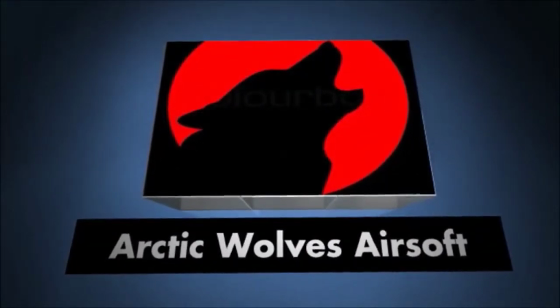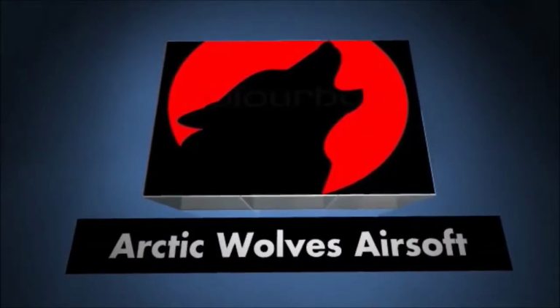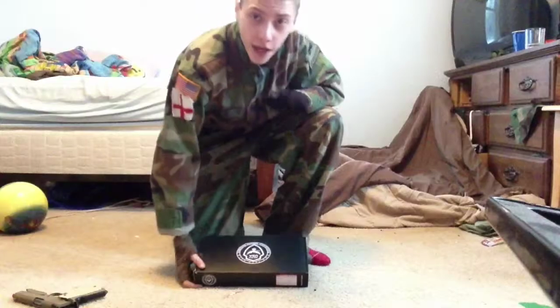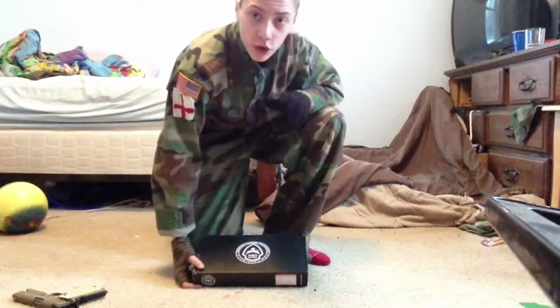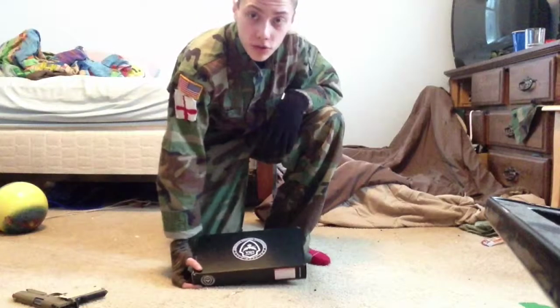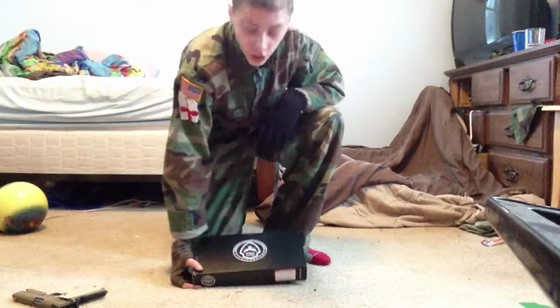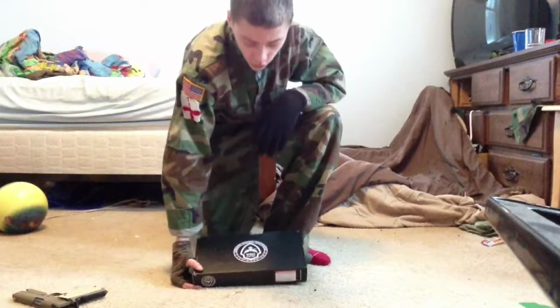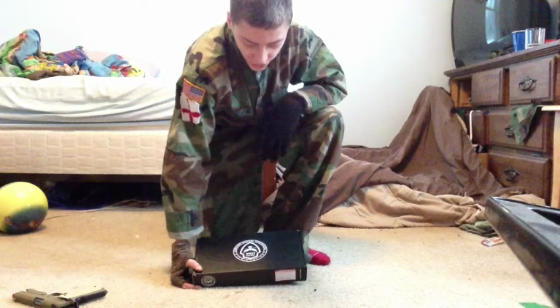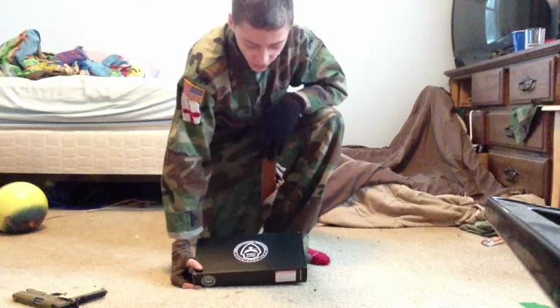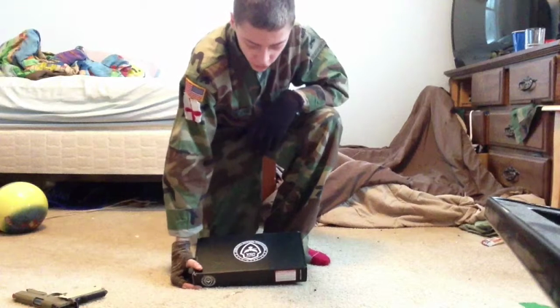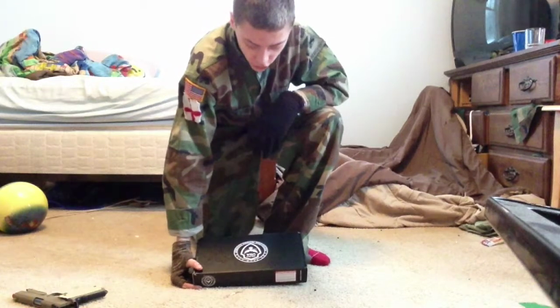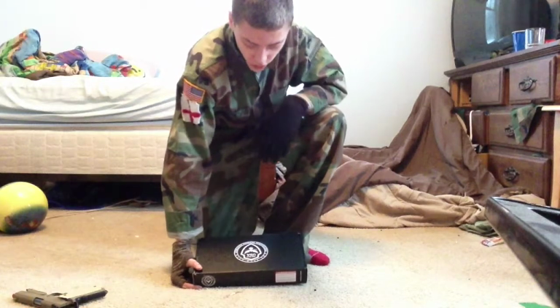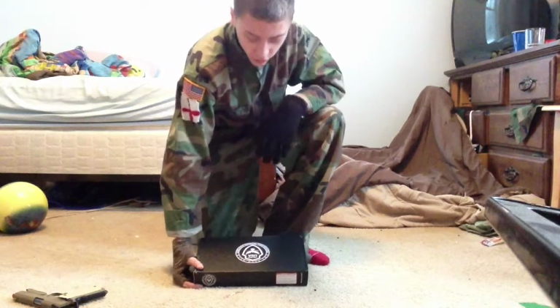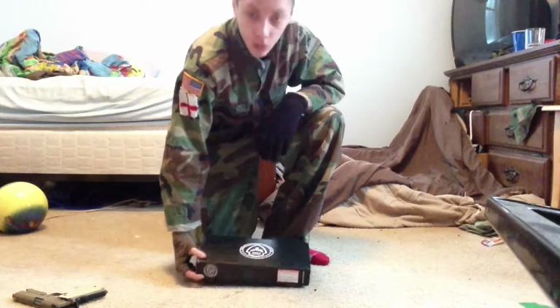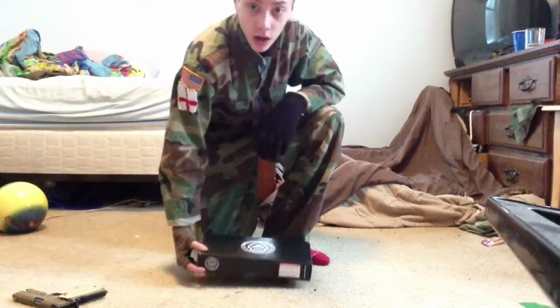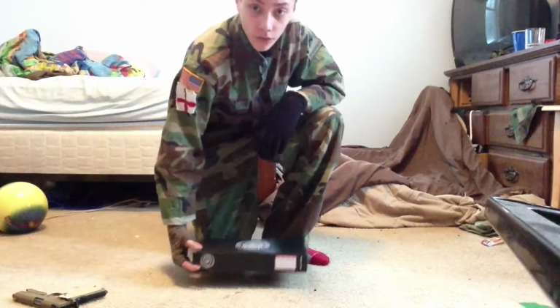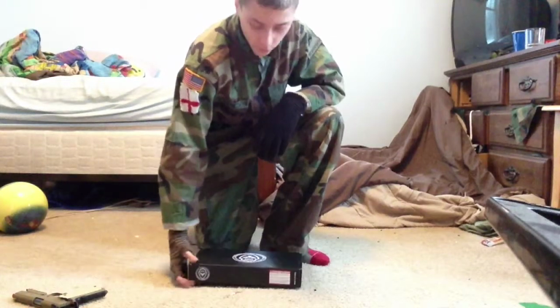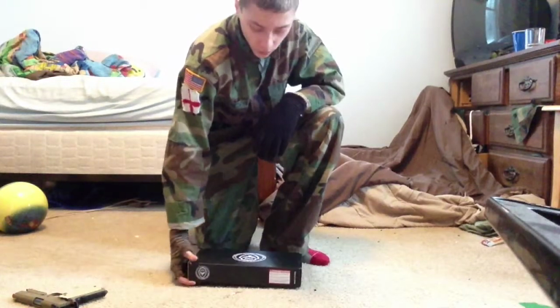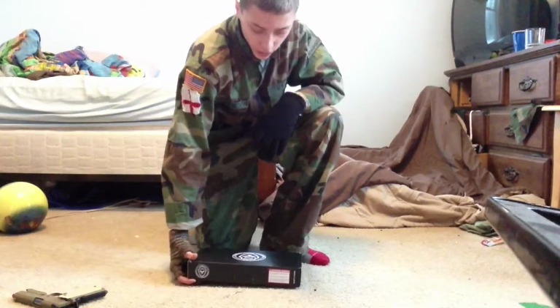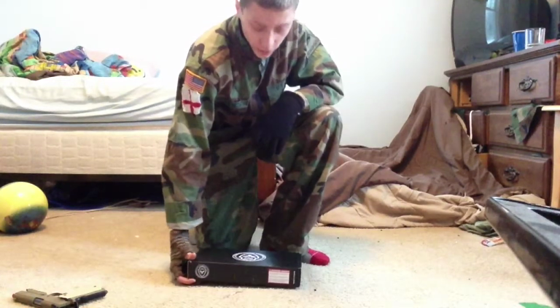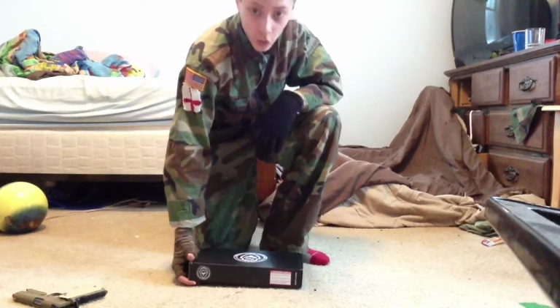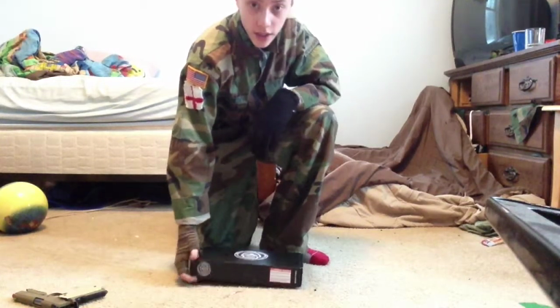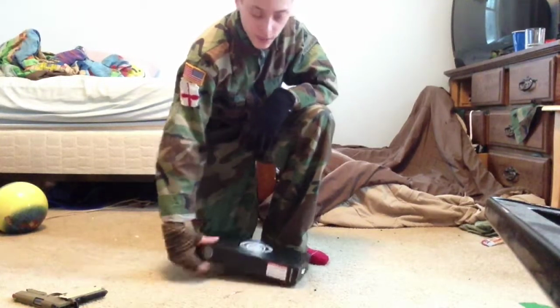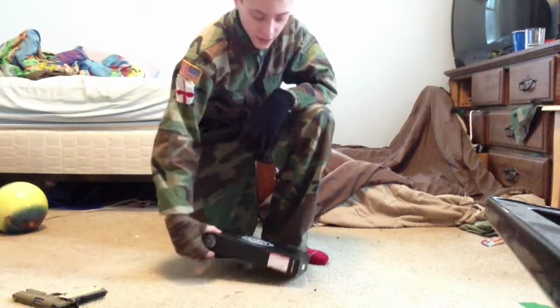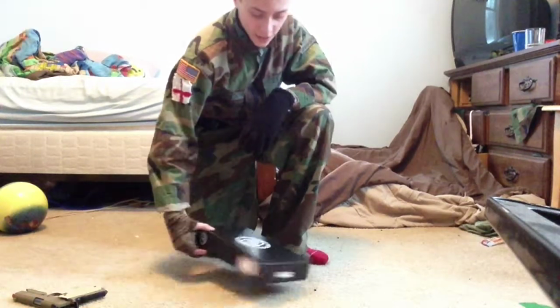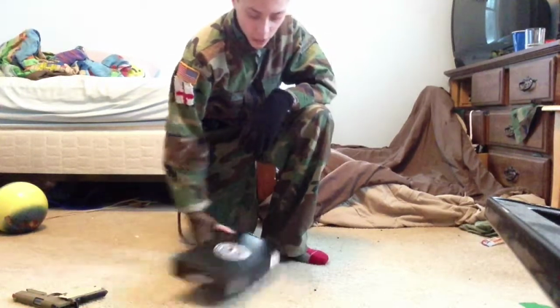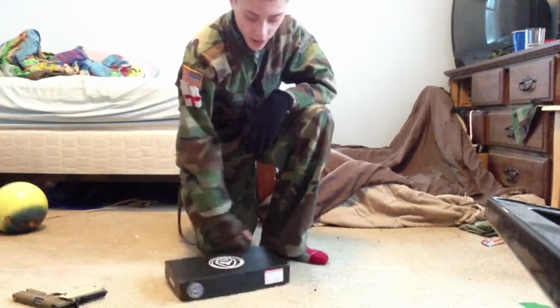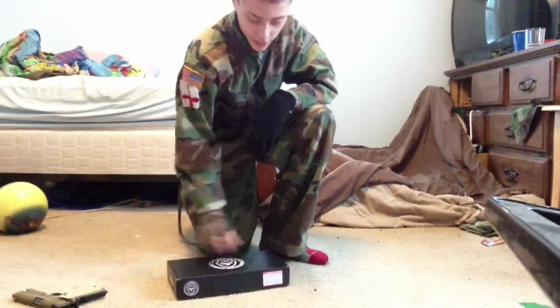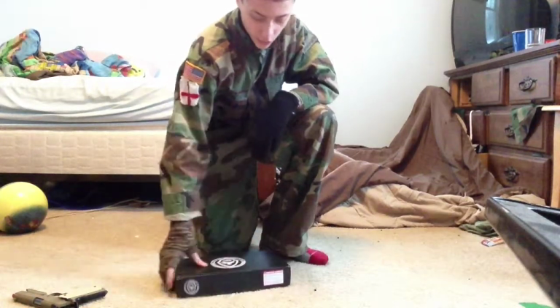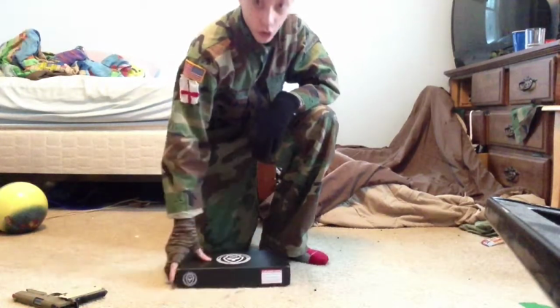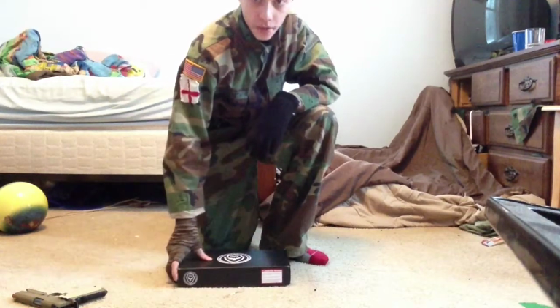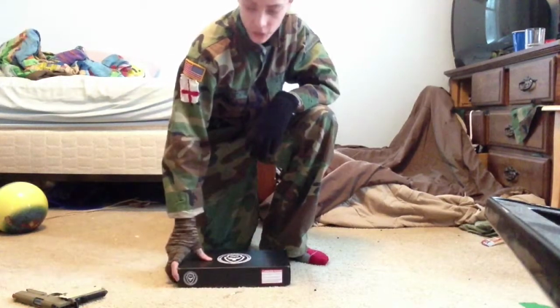Hey YouTubers, it's Dr. Wilzairsoft here showing you guys a review of the Full Metal WE Gas Blowback Desert Warrior Pistol.